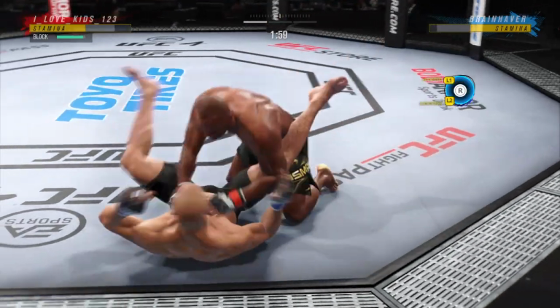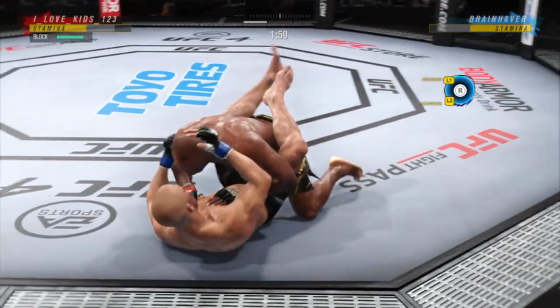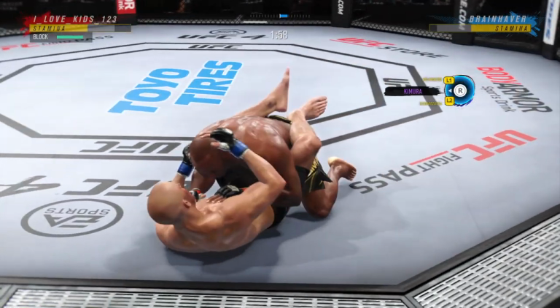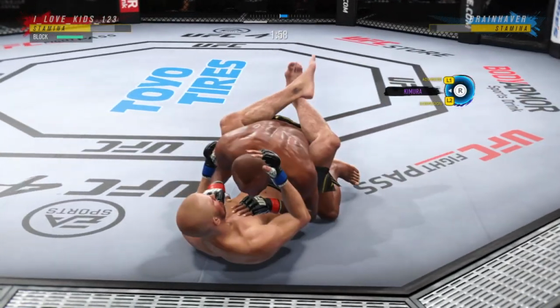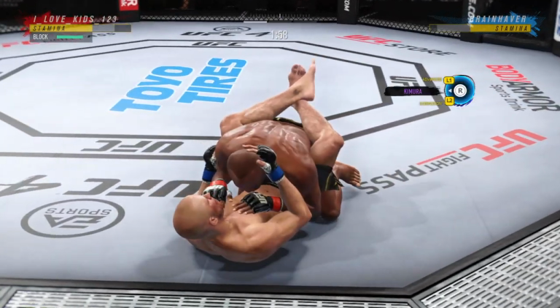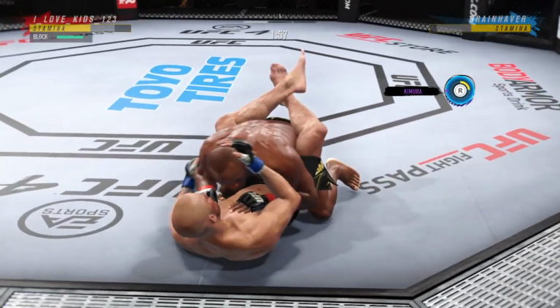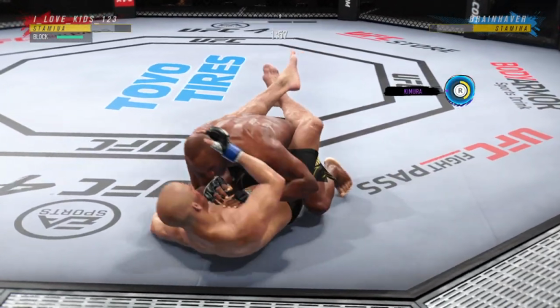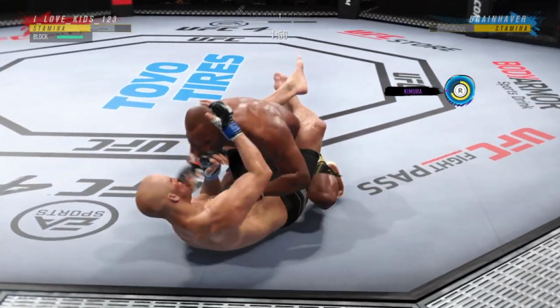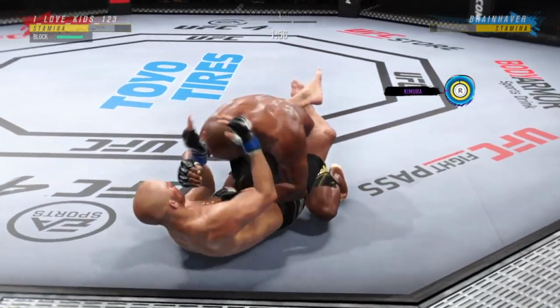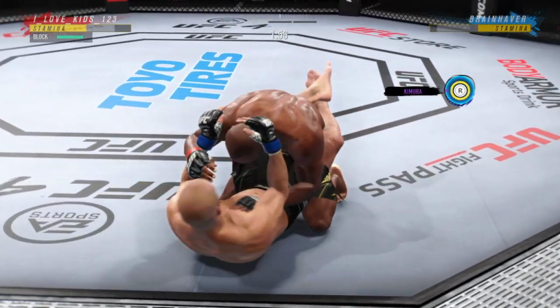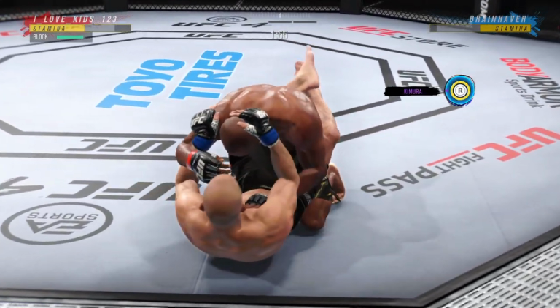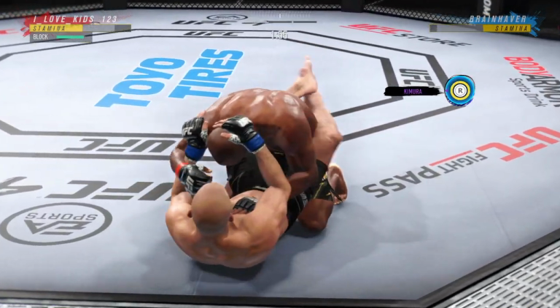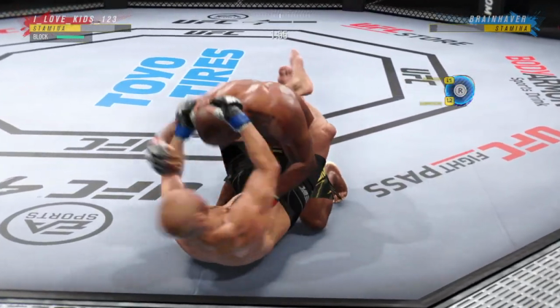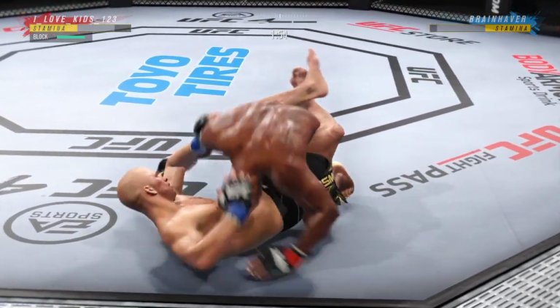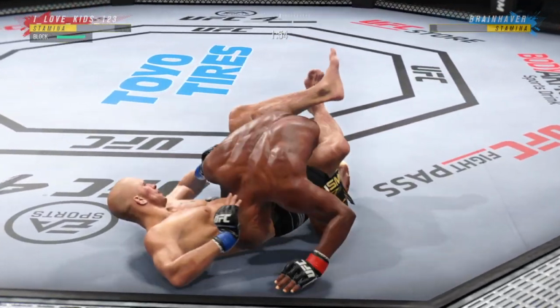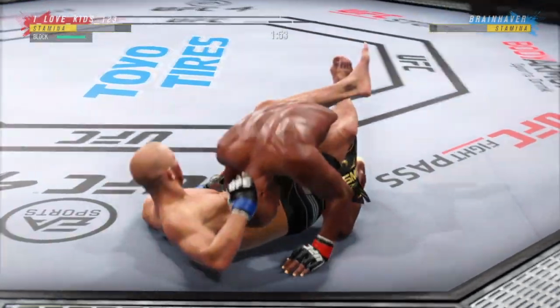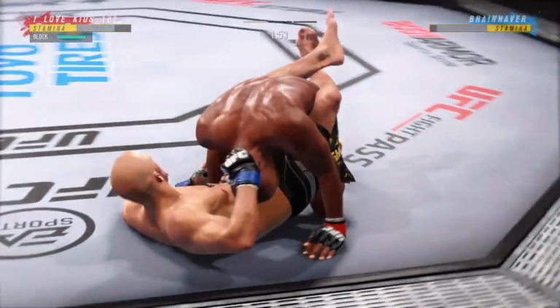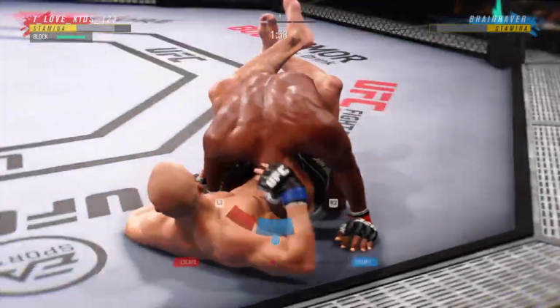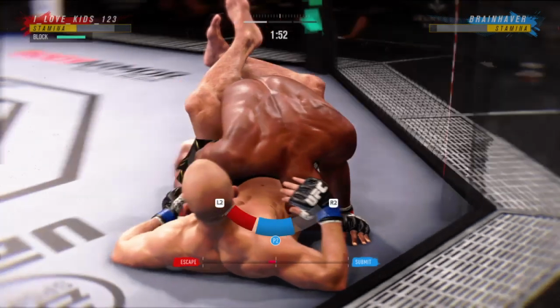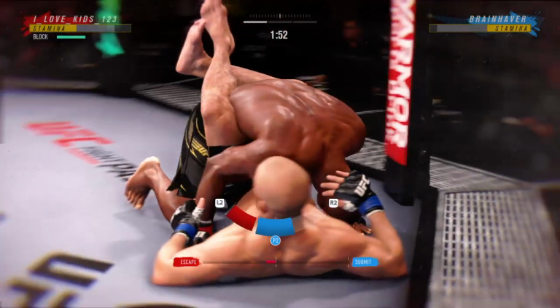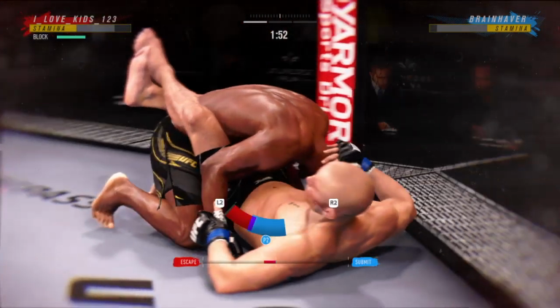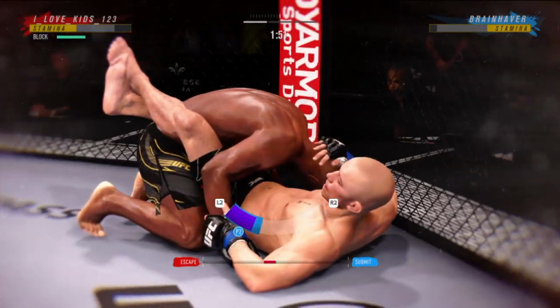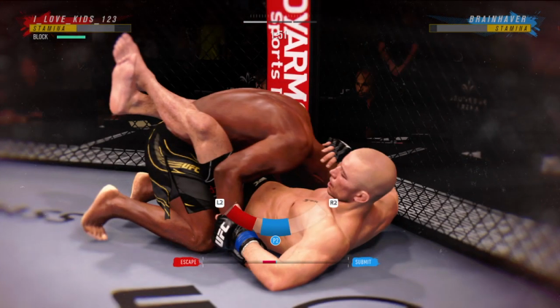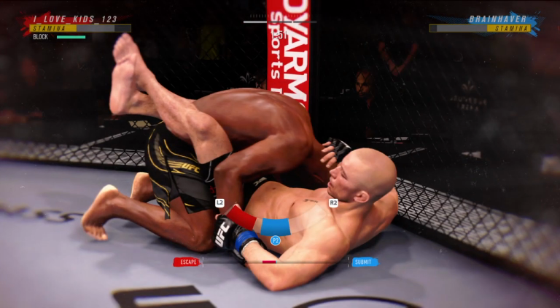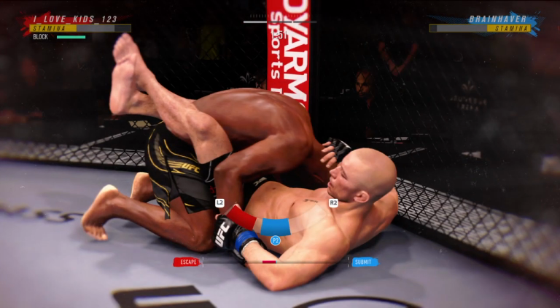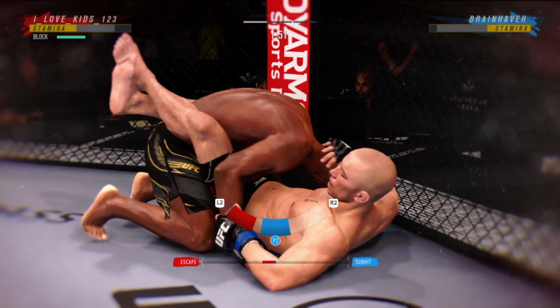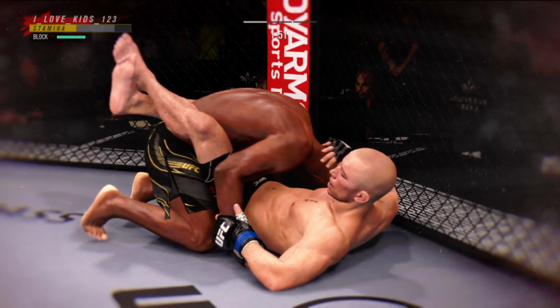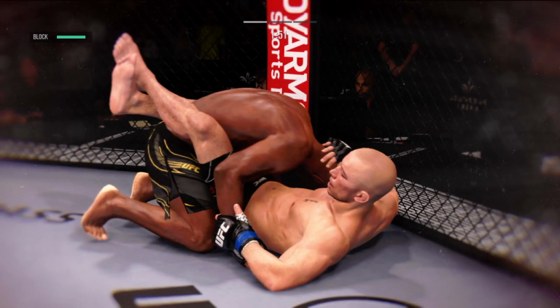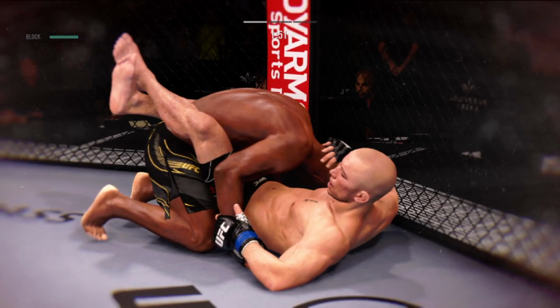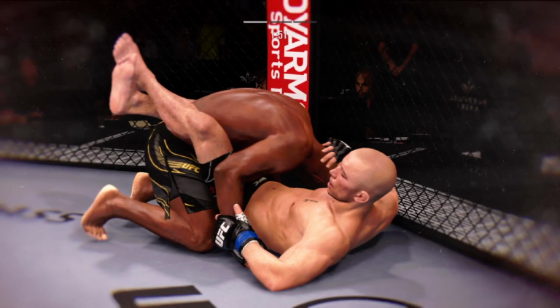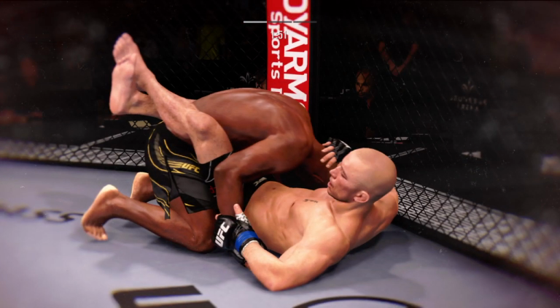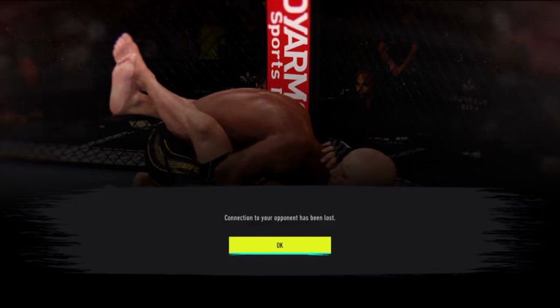All right, working inside the closed guard now. Now trying to hip escape — he's just trying to move out of this position off the bottom.